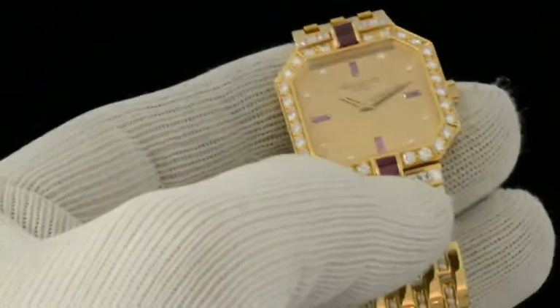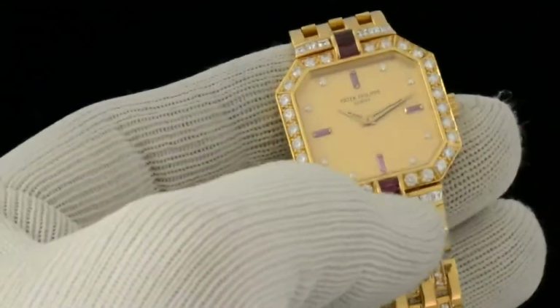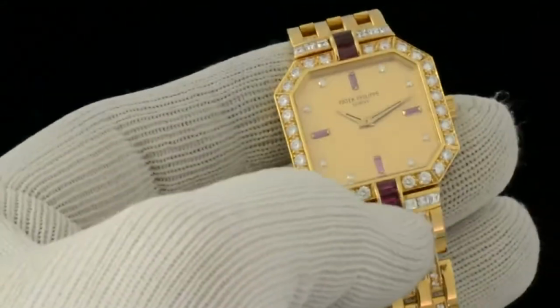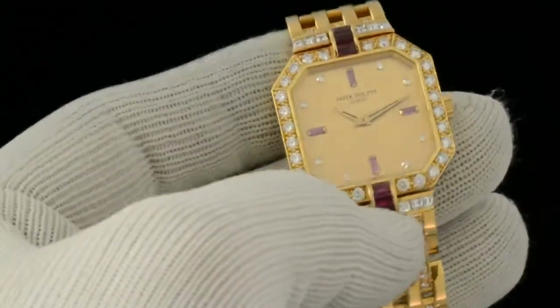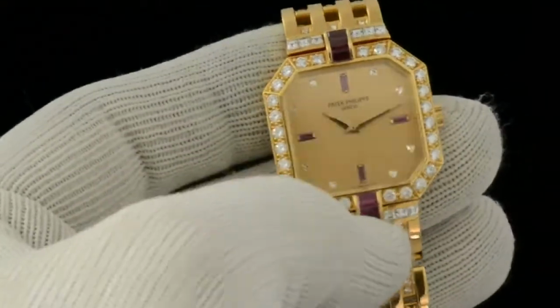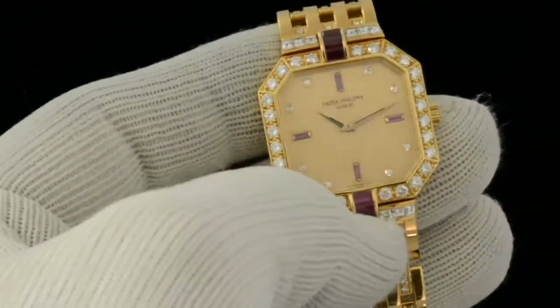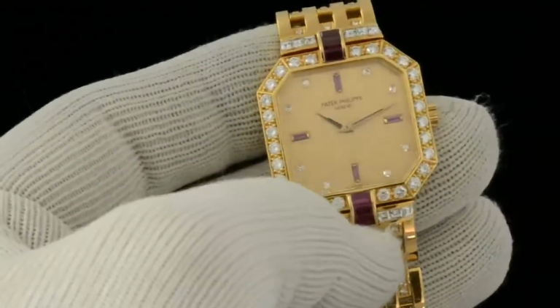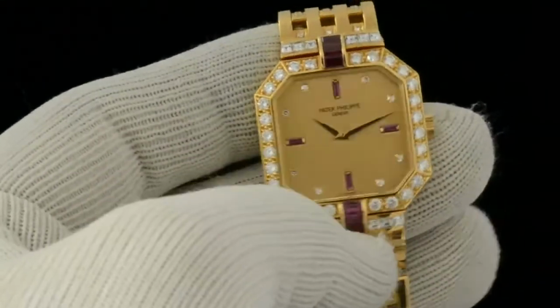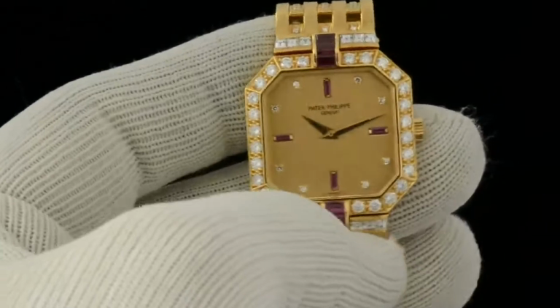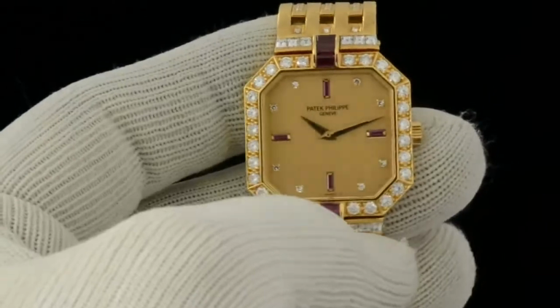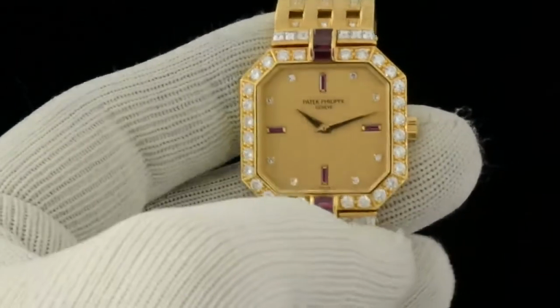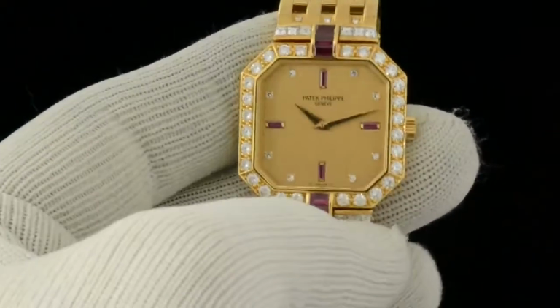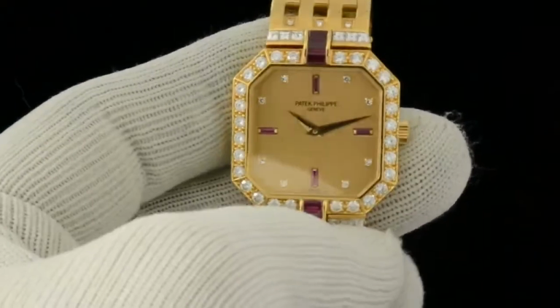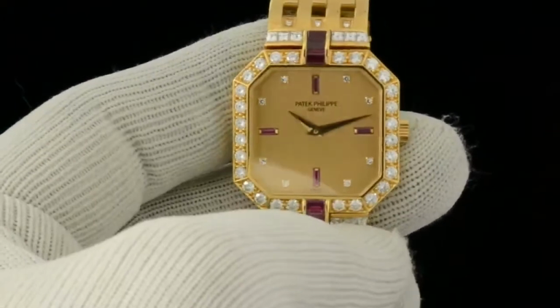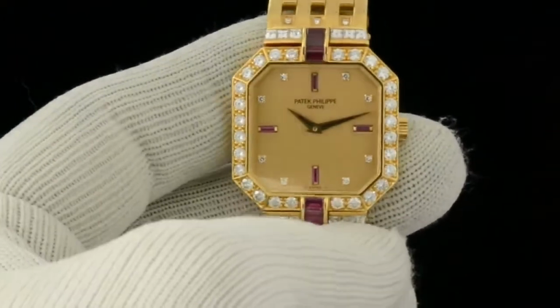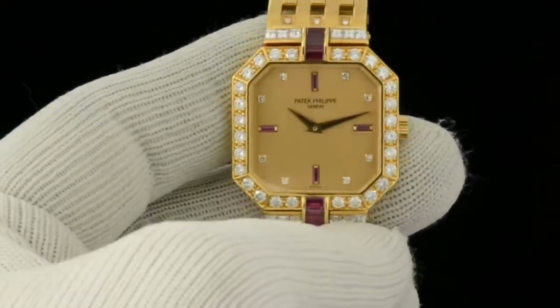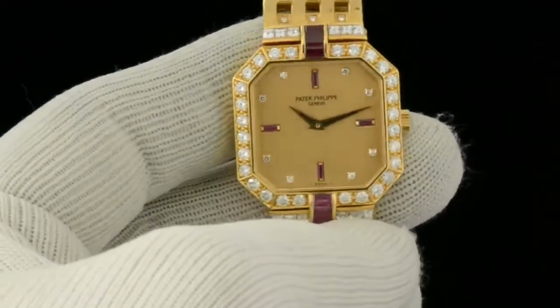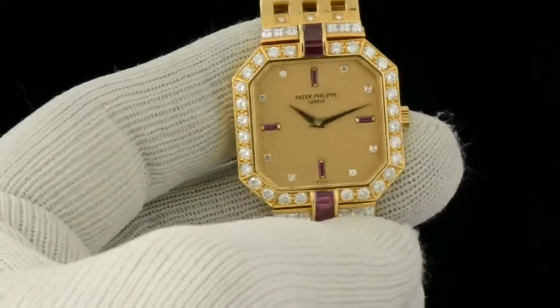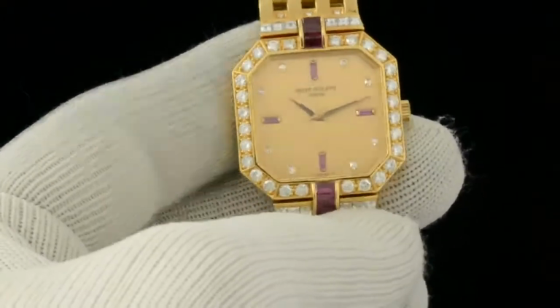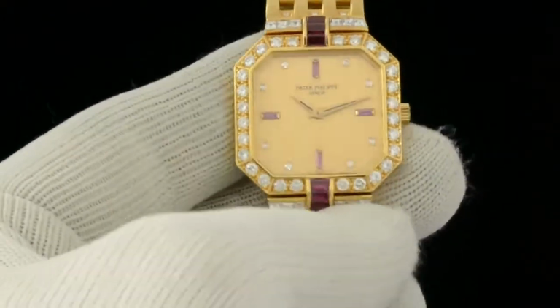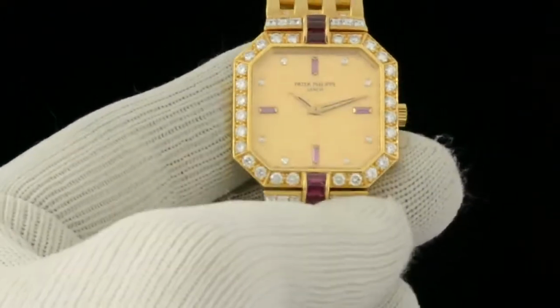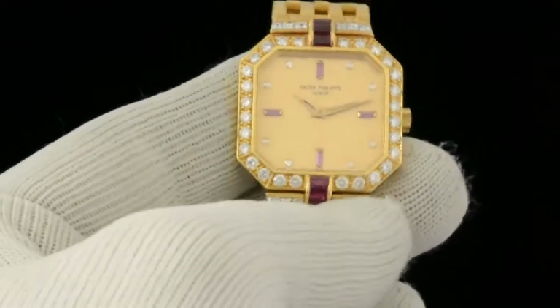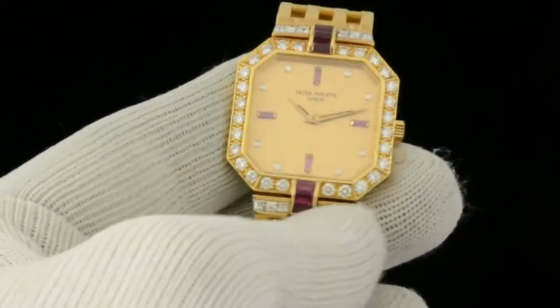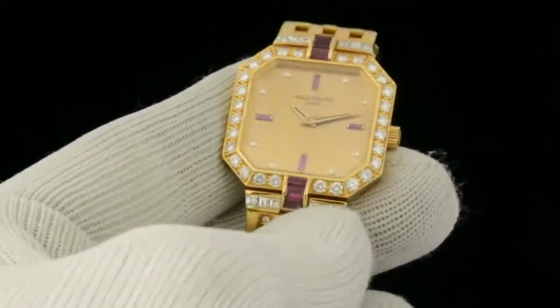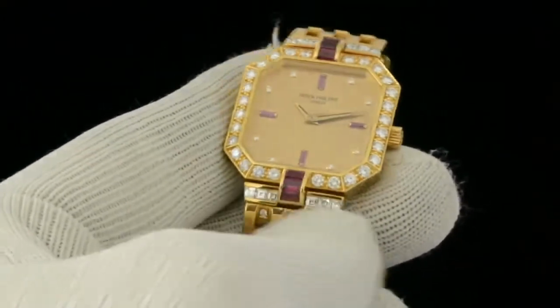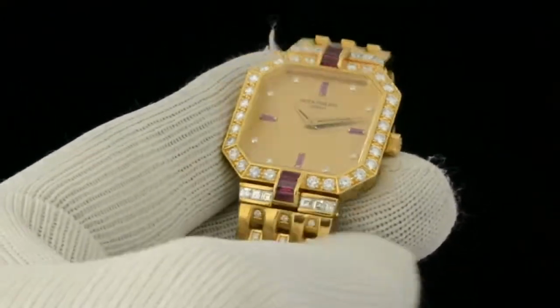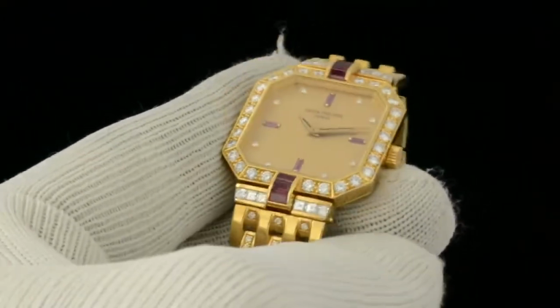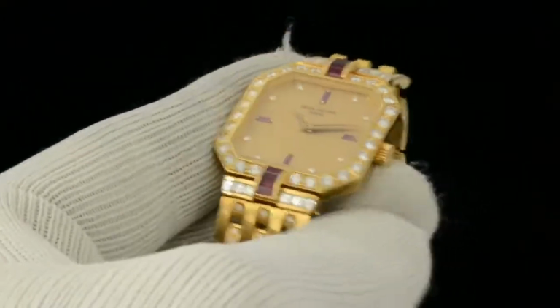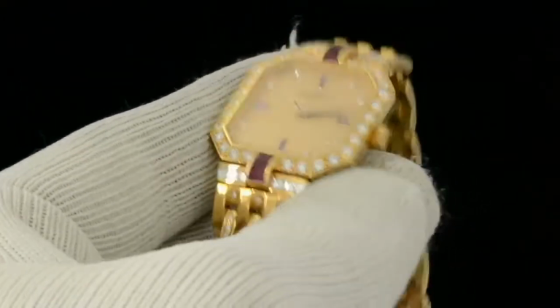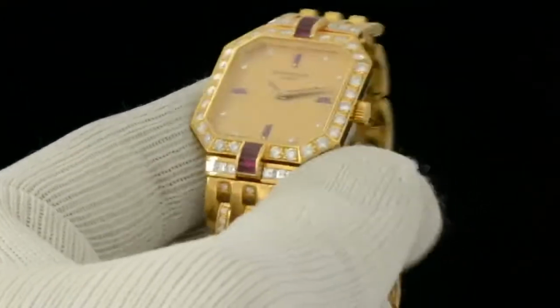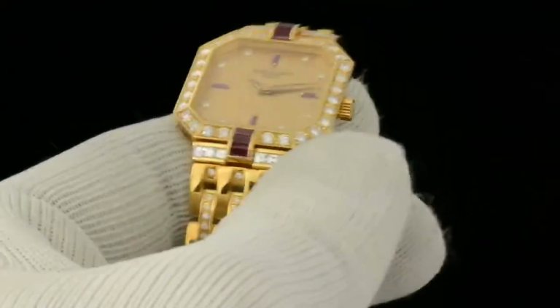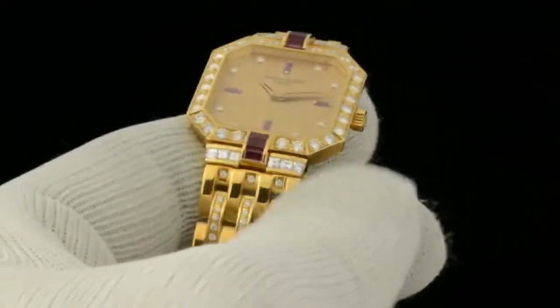Rubies at 12, 3, 6, and 9 o'clock. And then the rest of the hour markers are of course diamond.